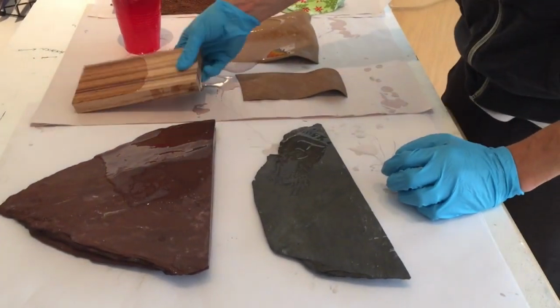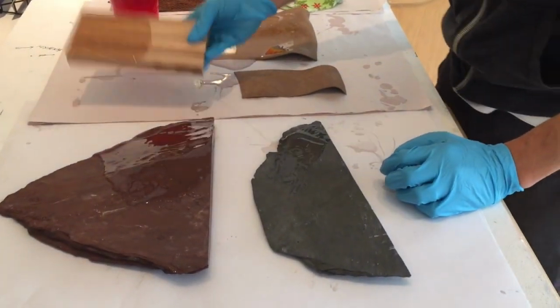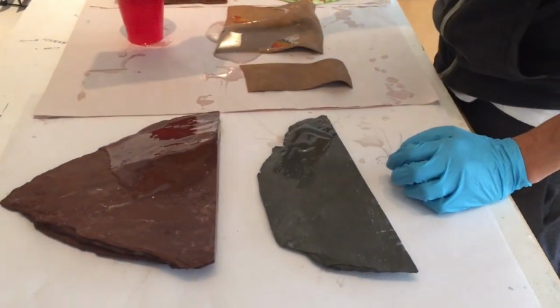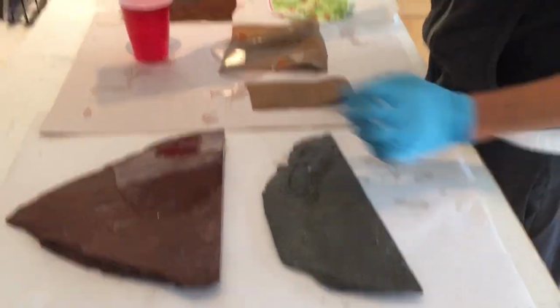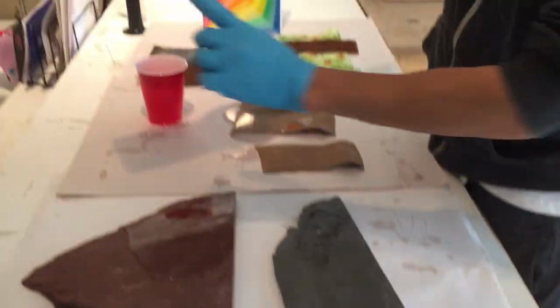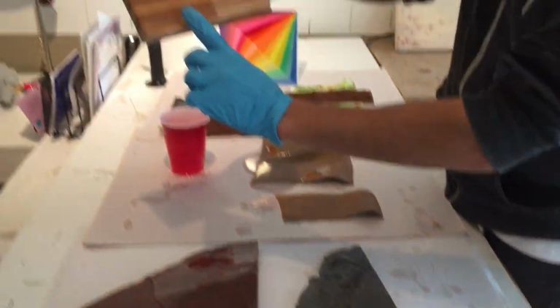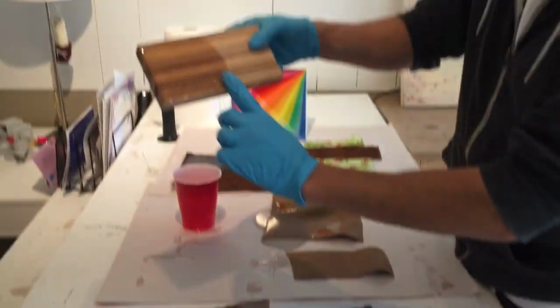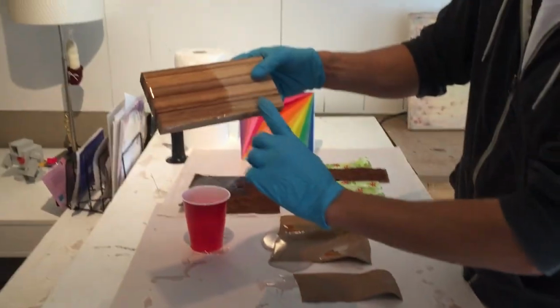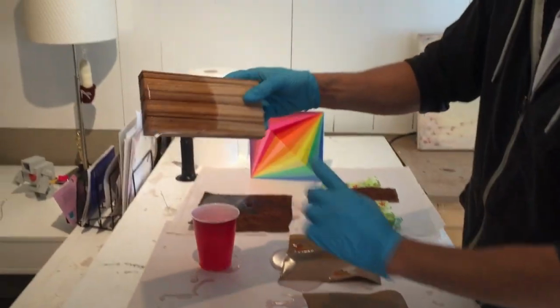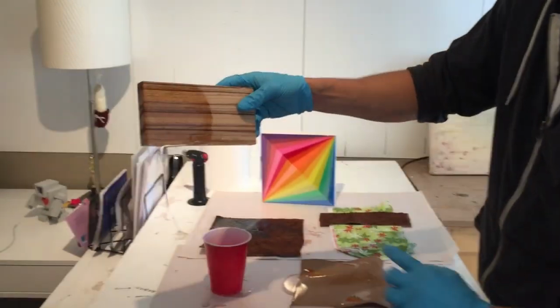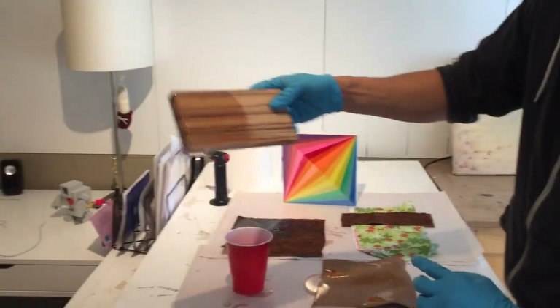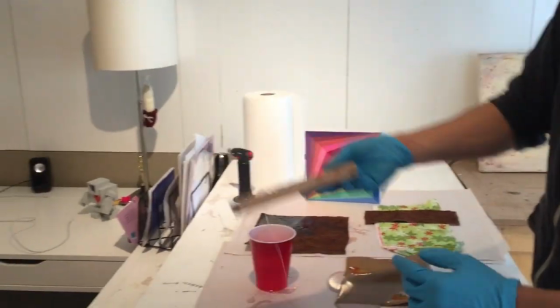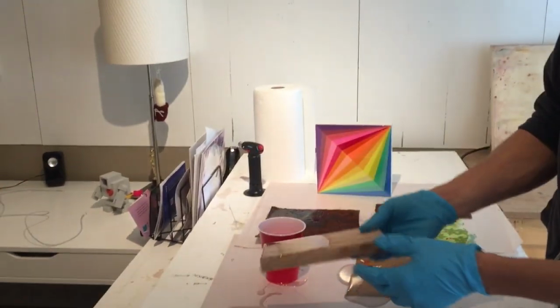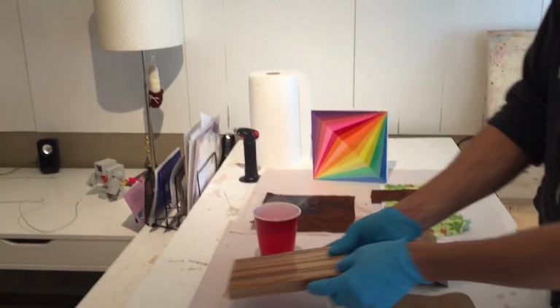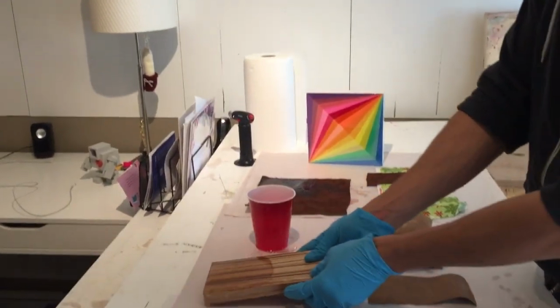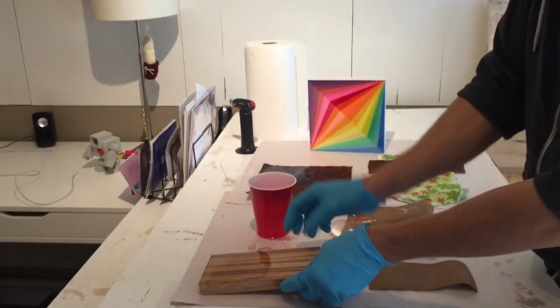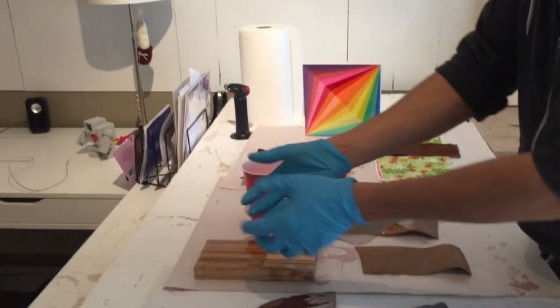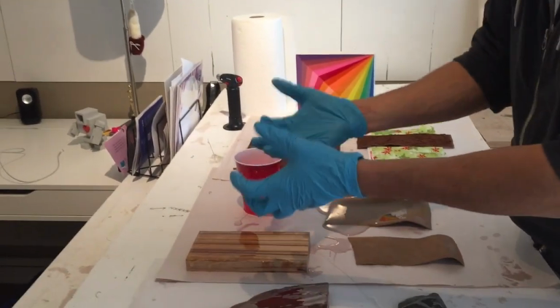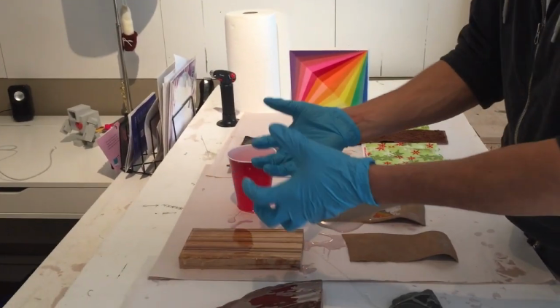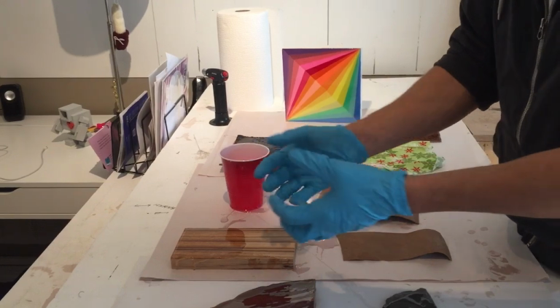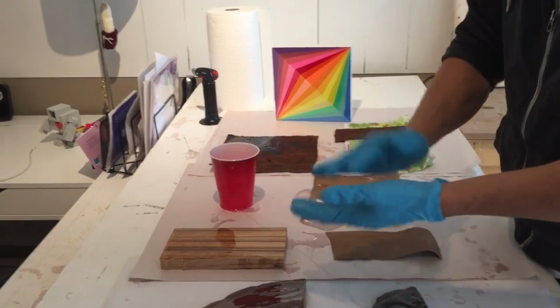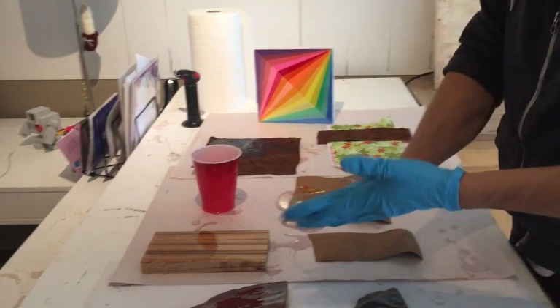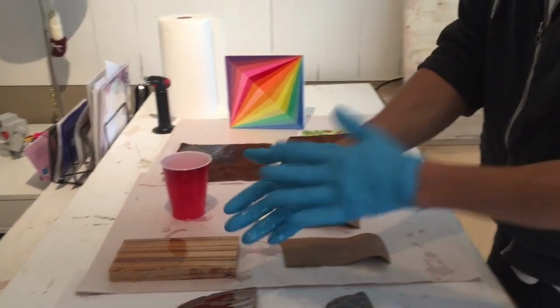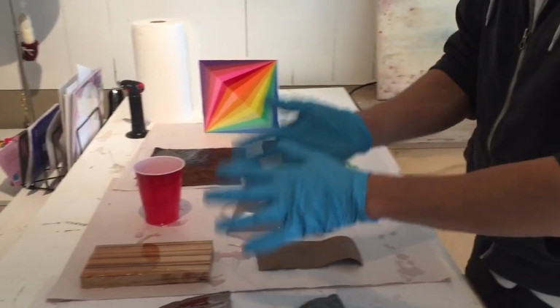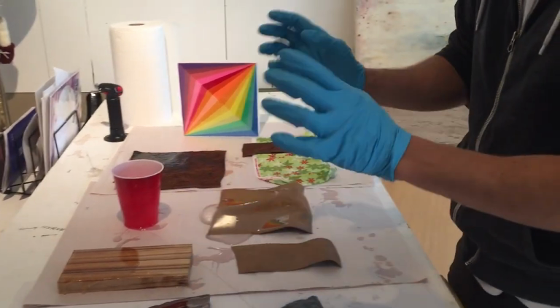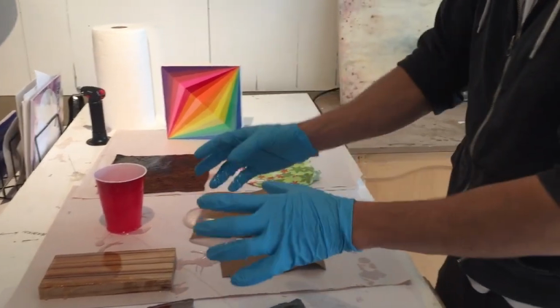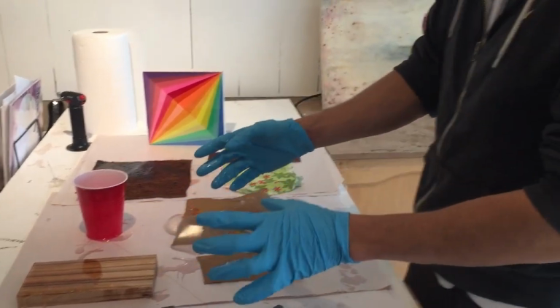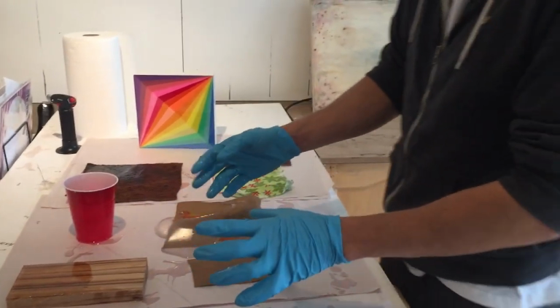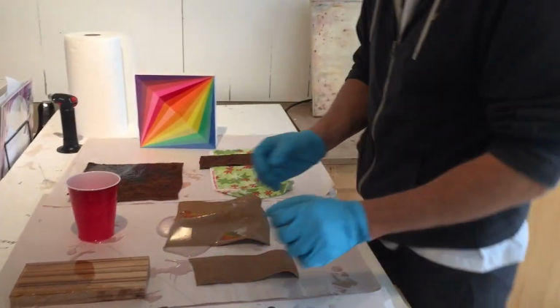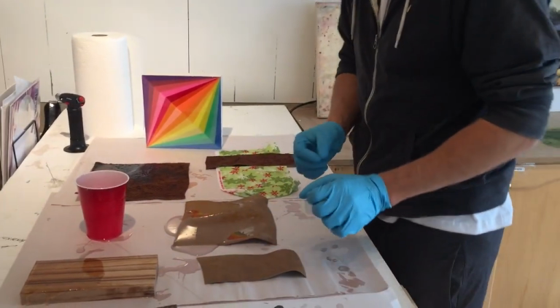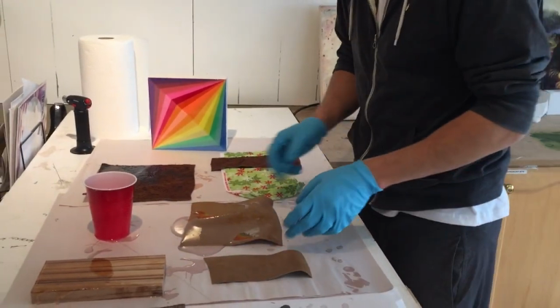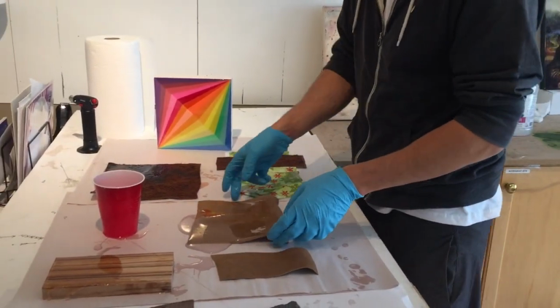Same thing with wood — this is called Zebra Wood. Look at what it did to that! It just makes all the grains totally pop, and you get different results with different types of wood.